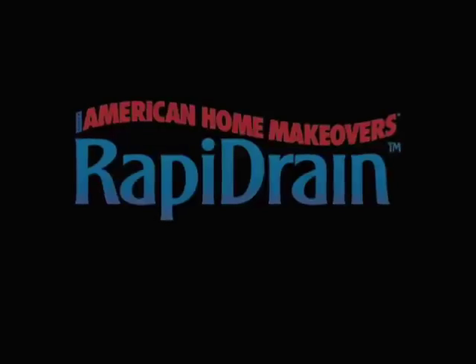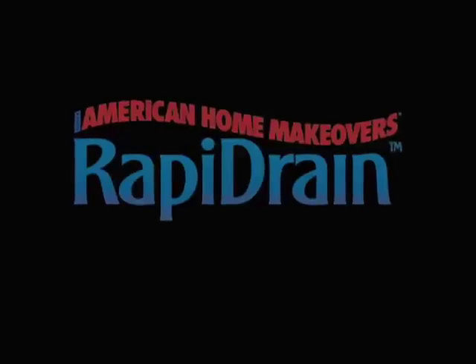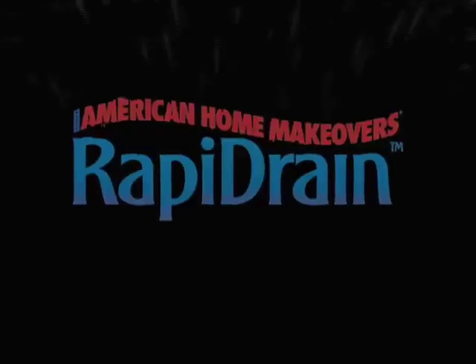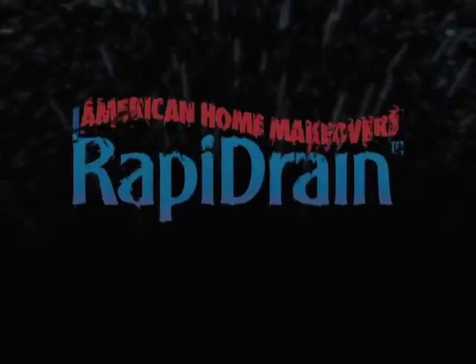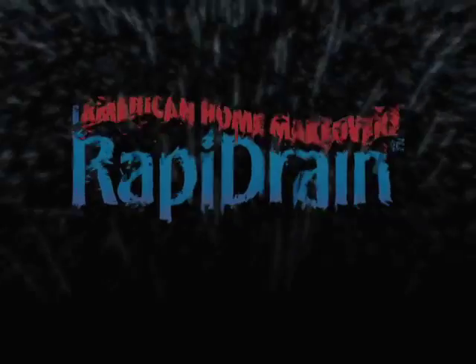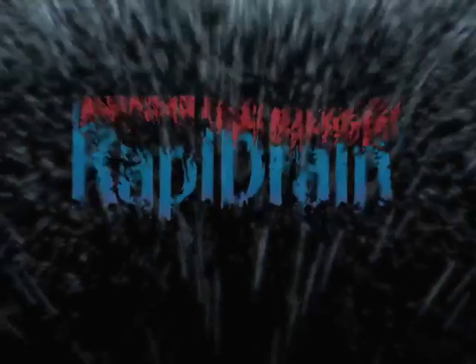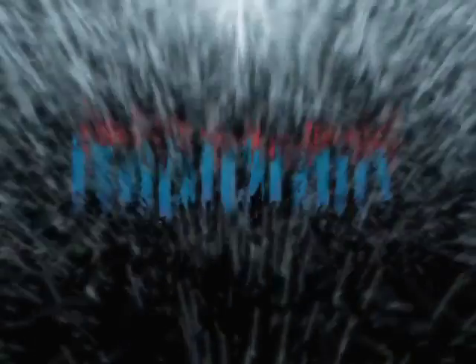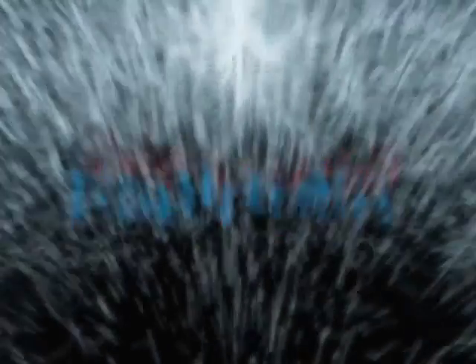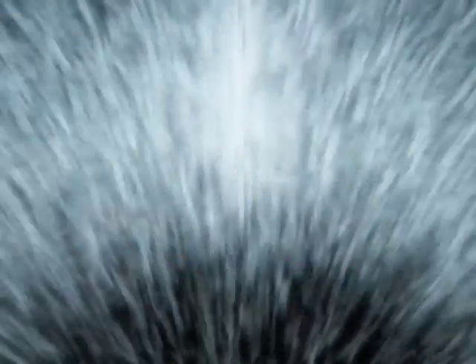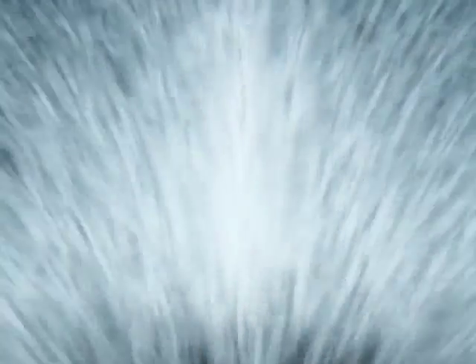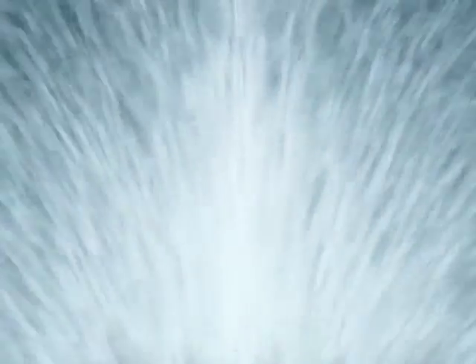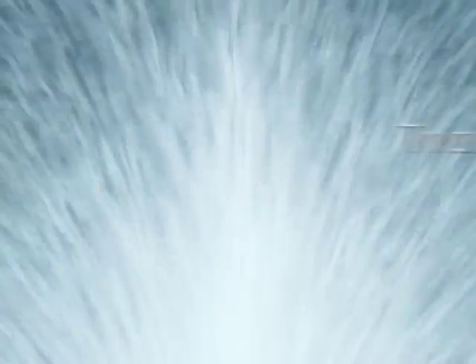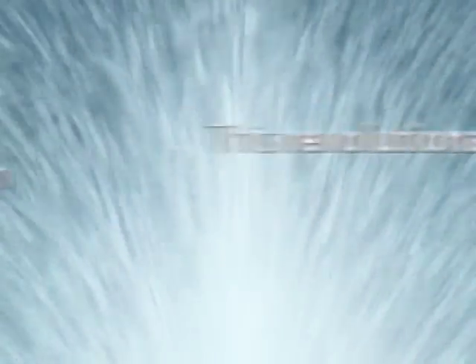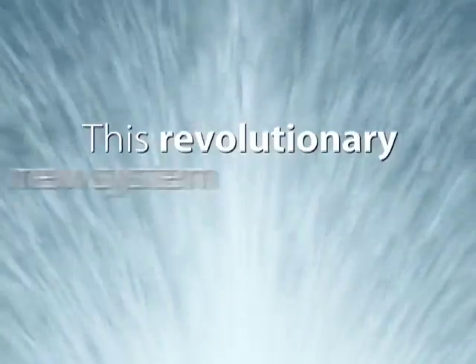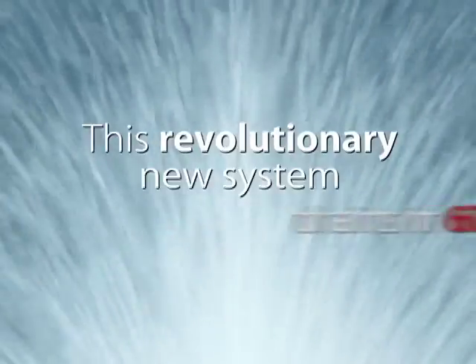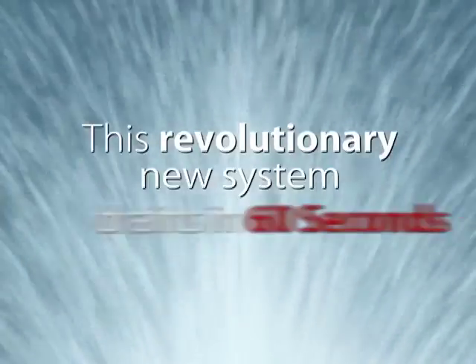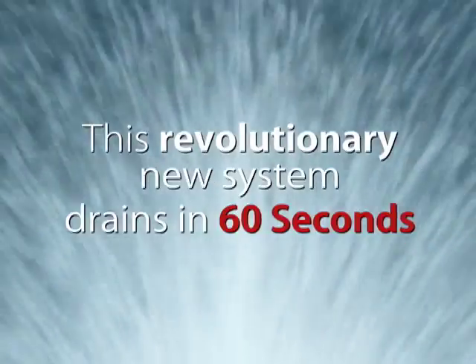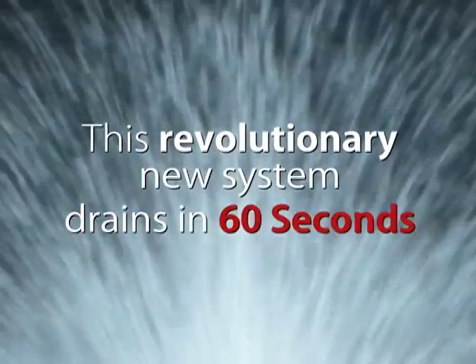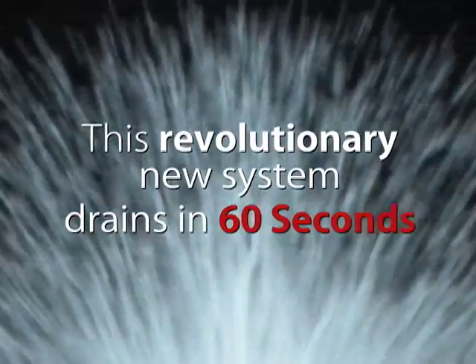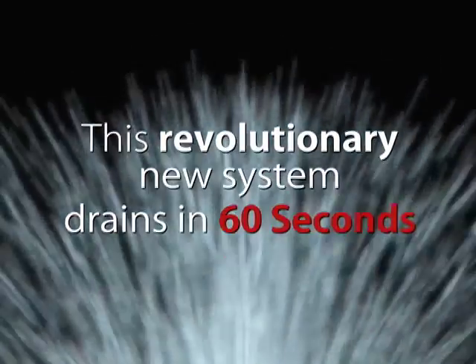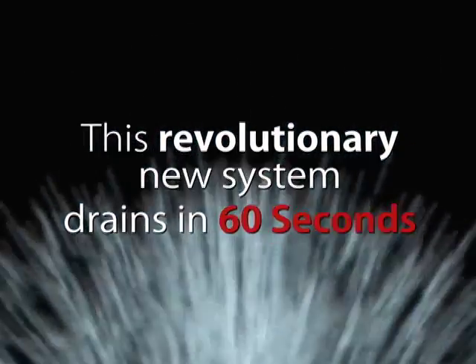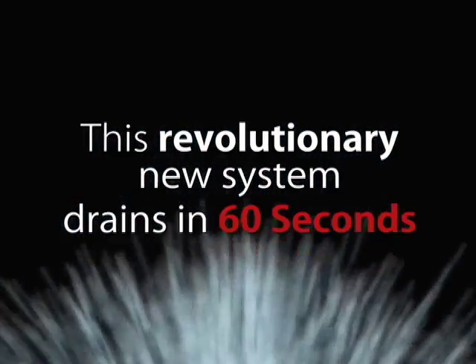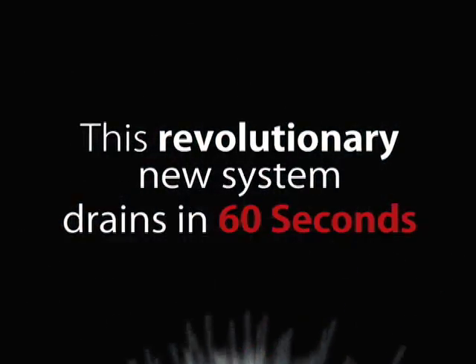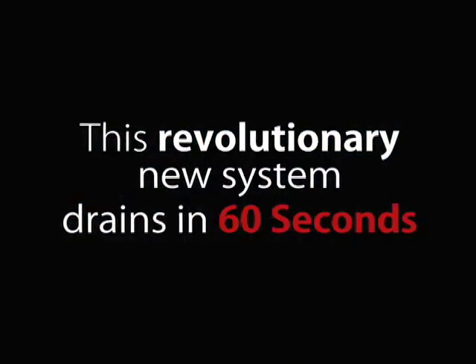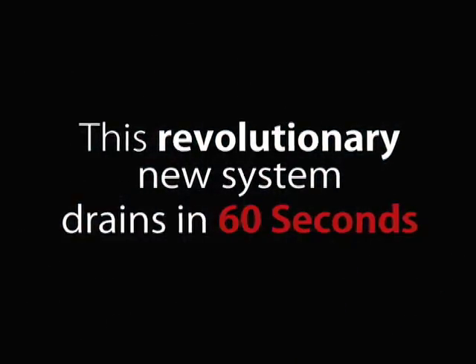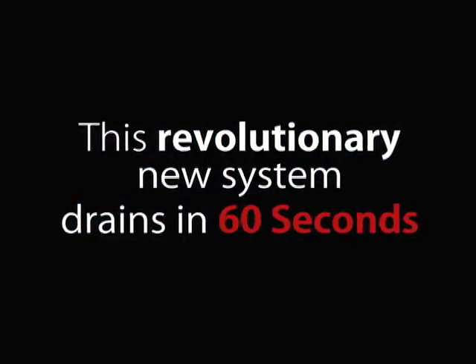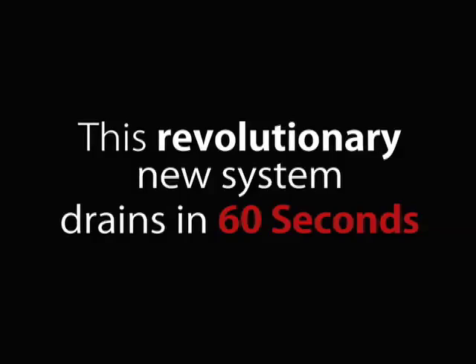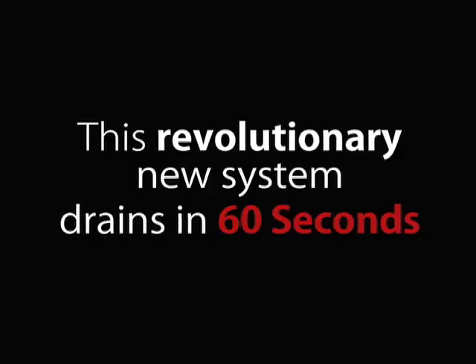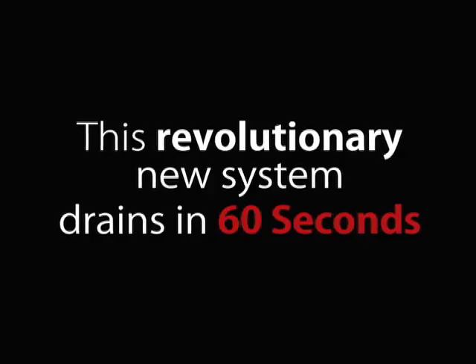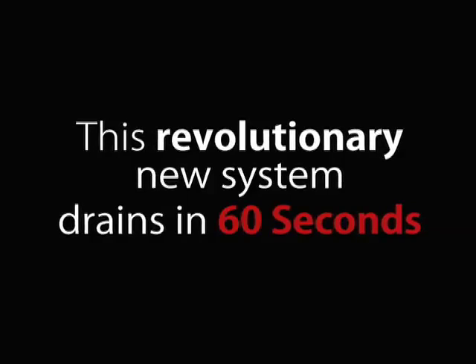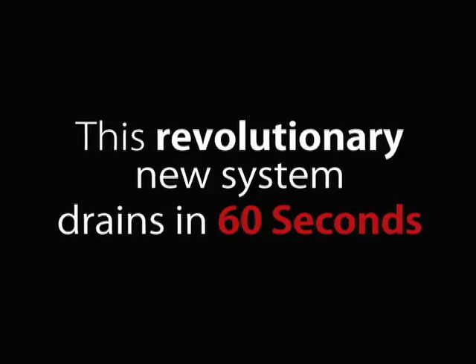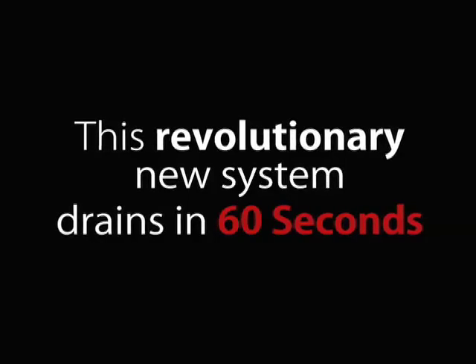This walk-in tub includes a huge breakthrough: a new pump system that will empty your tub in about a minute.